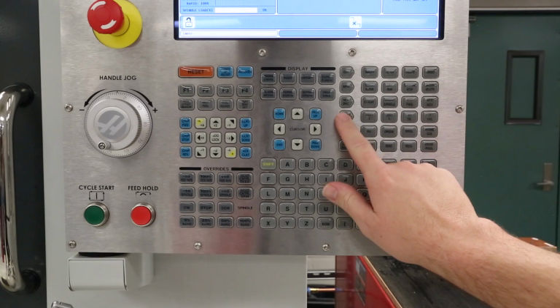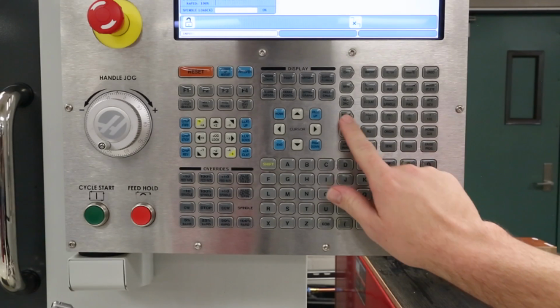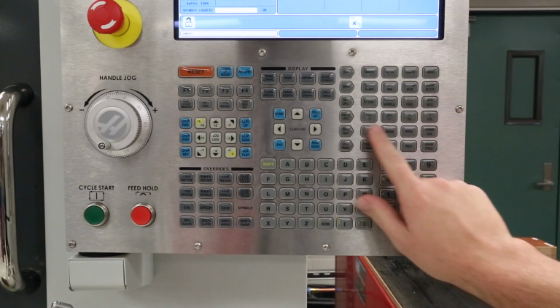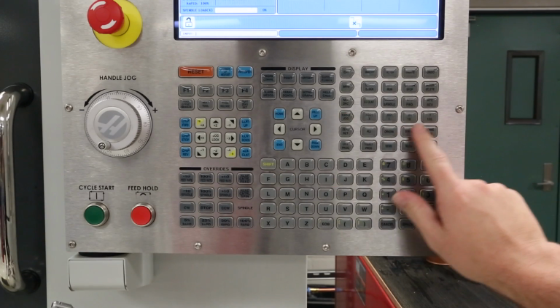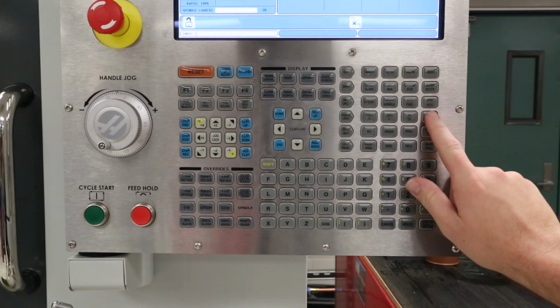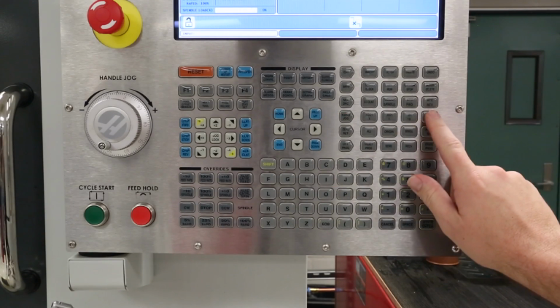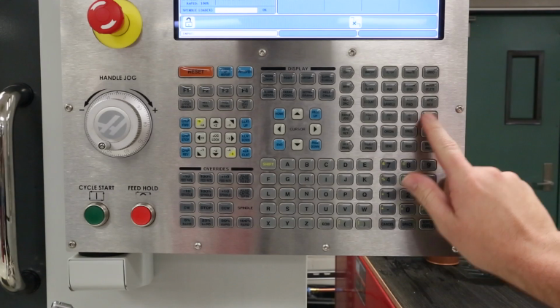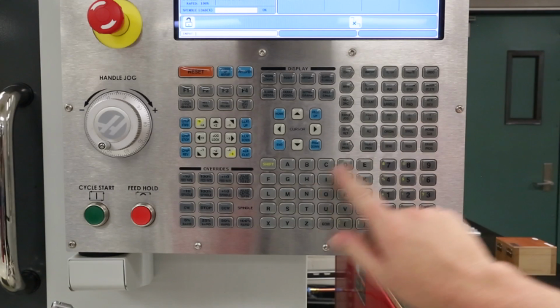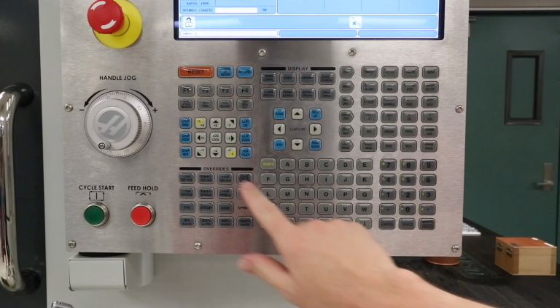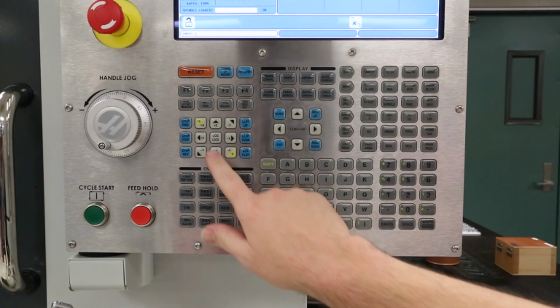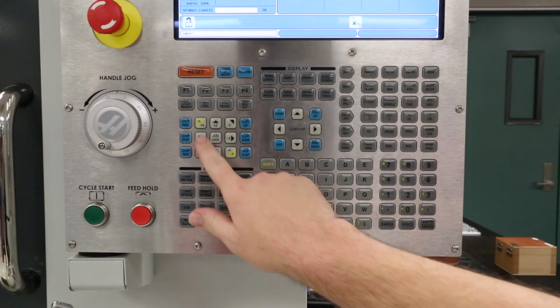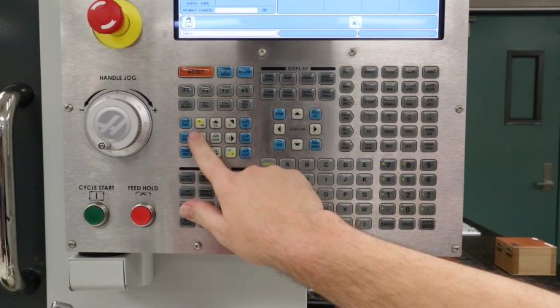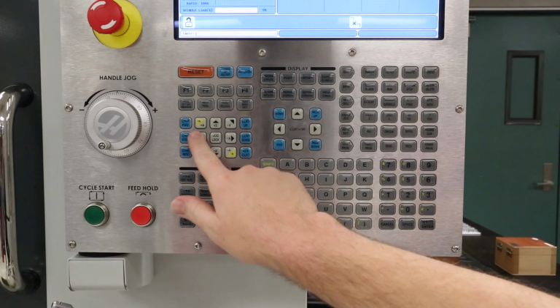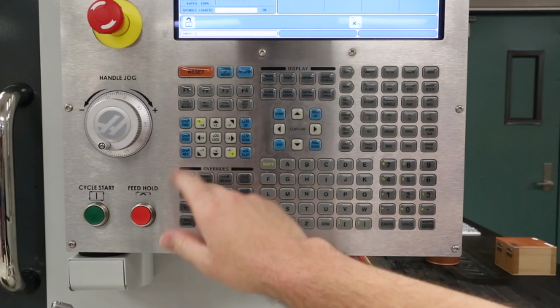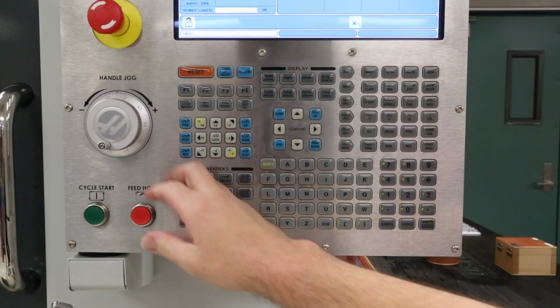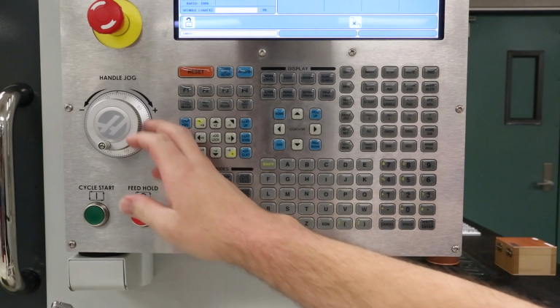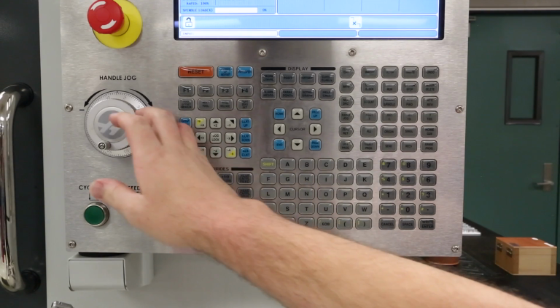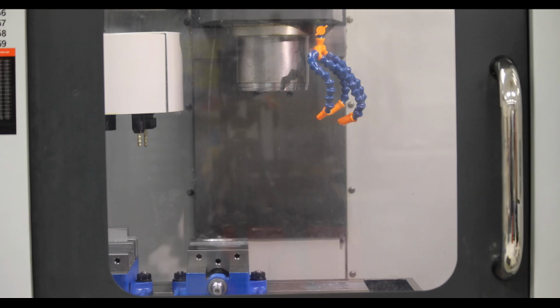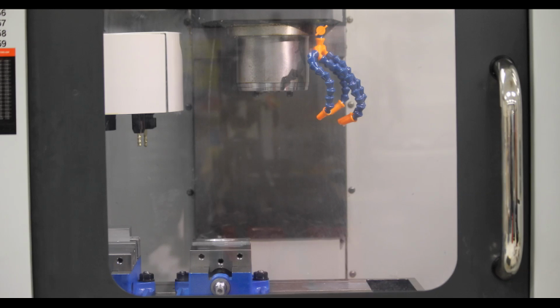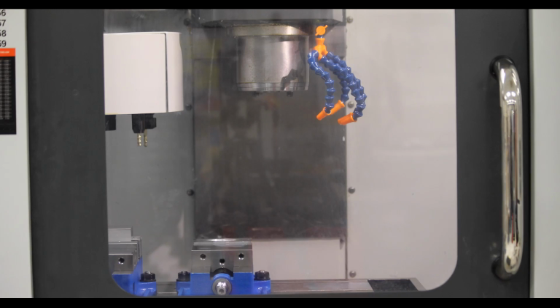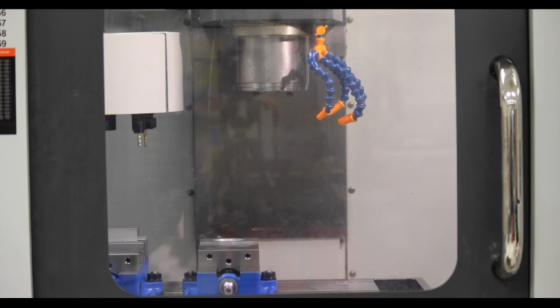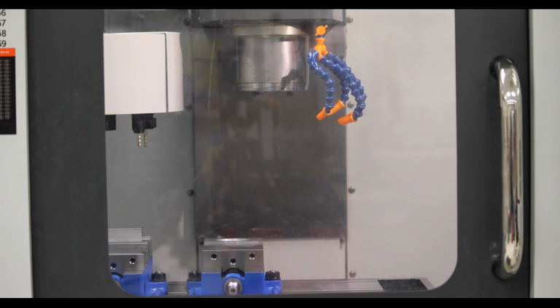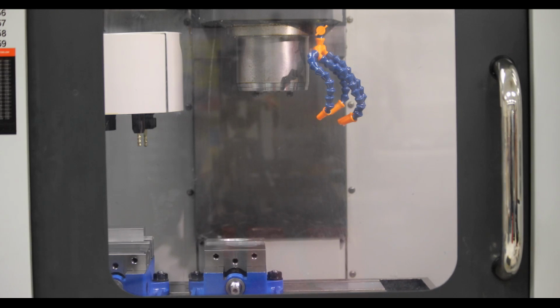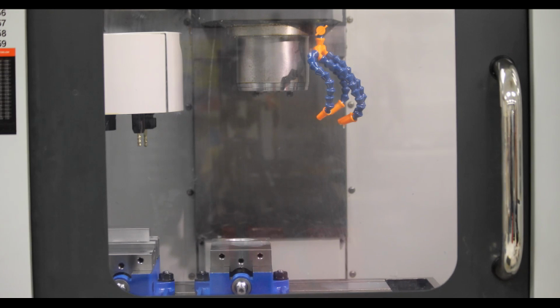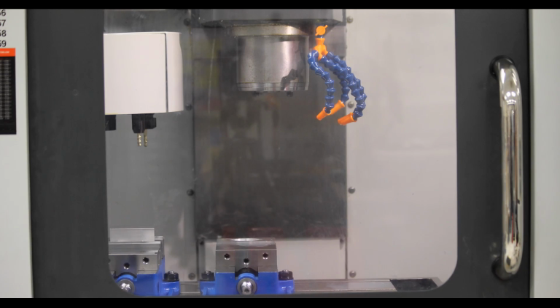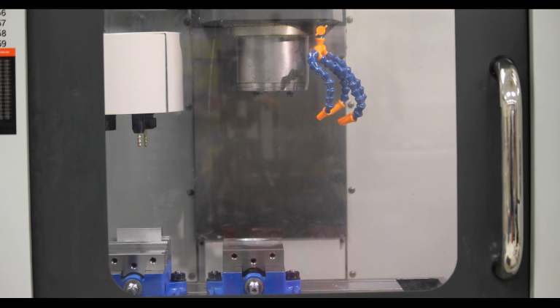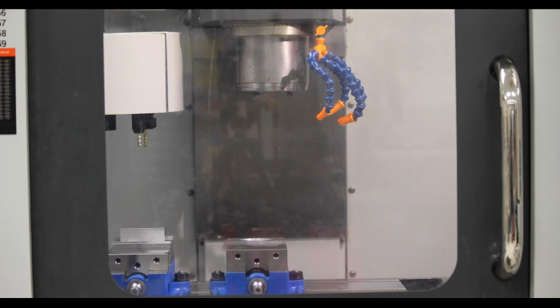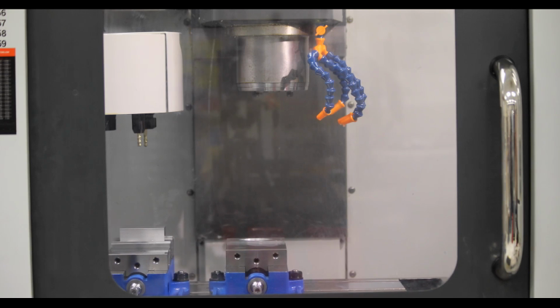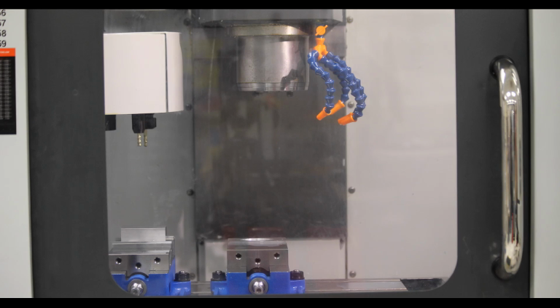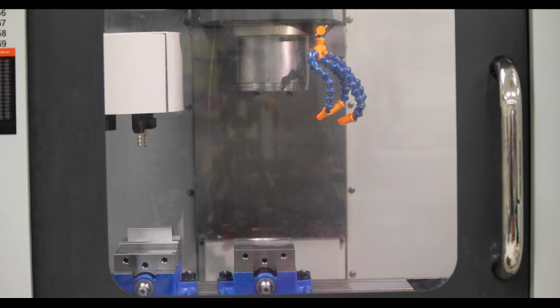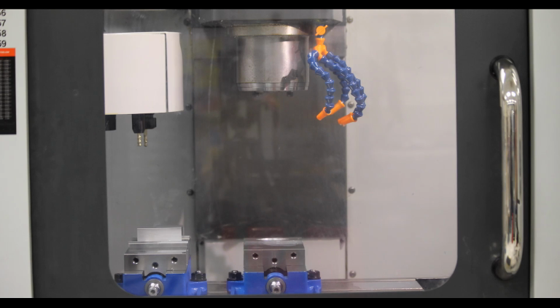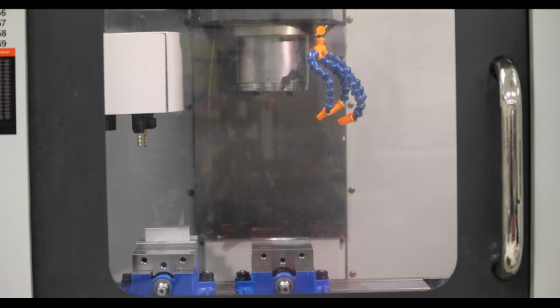Next, use the handle jog mode to bring the machine table roughly to the center of travel in the X and Y axis.